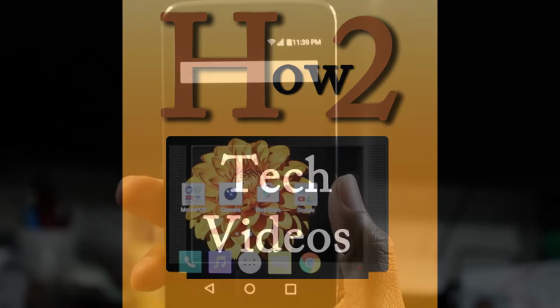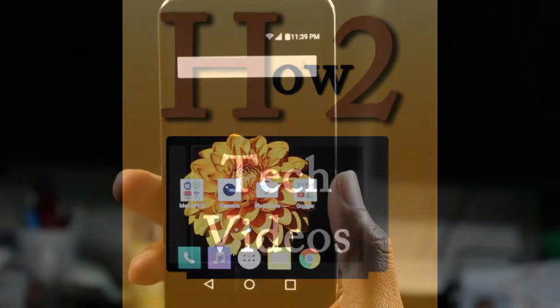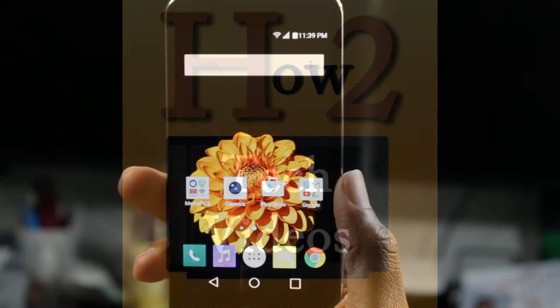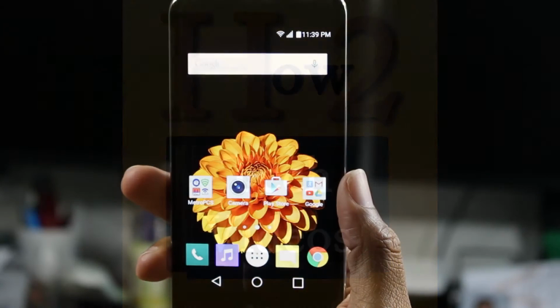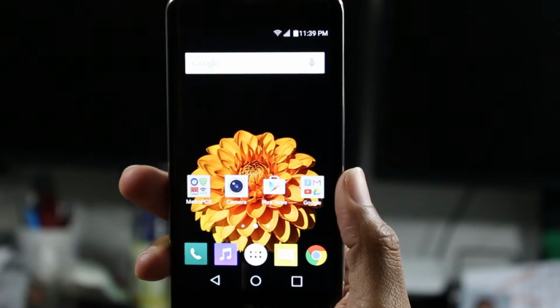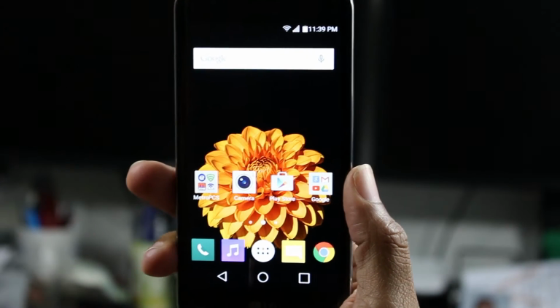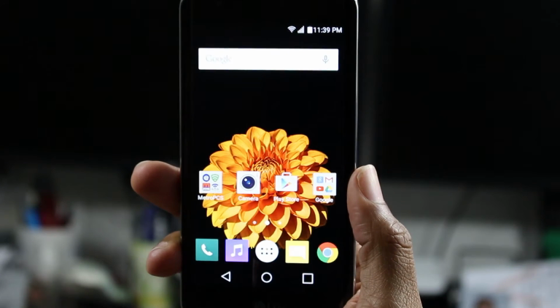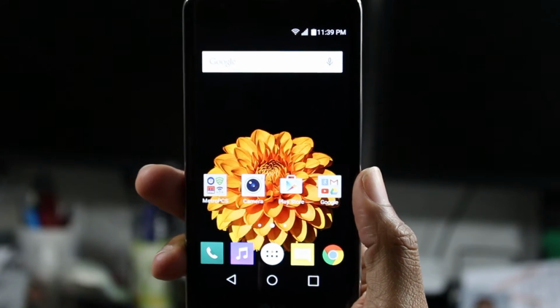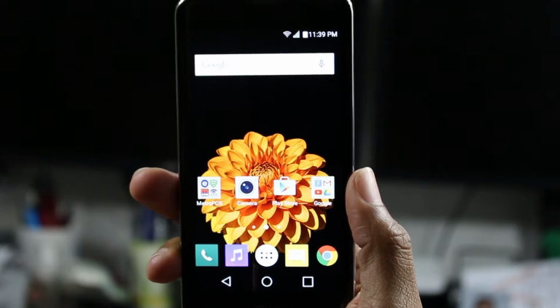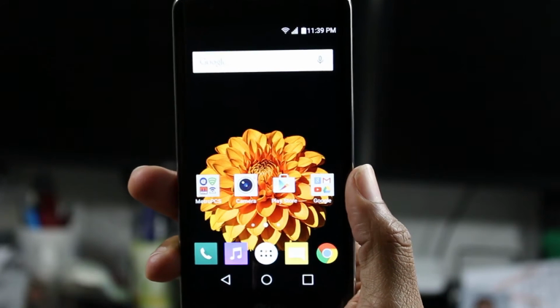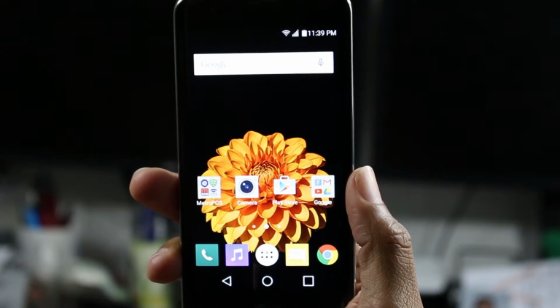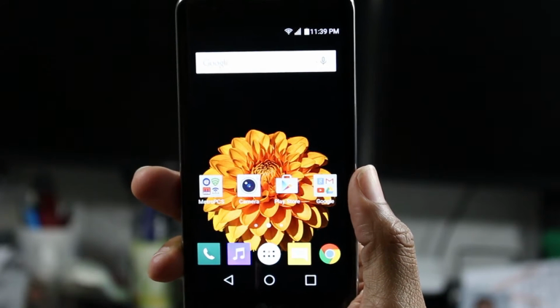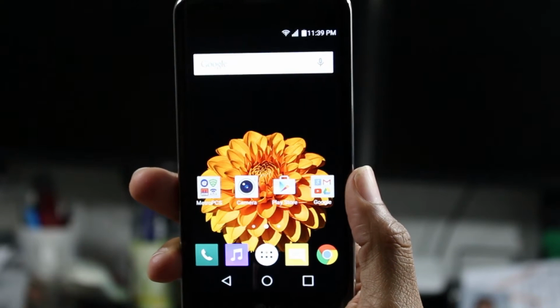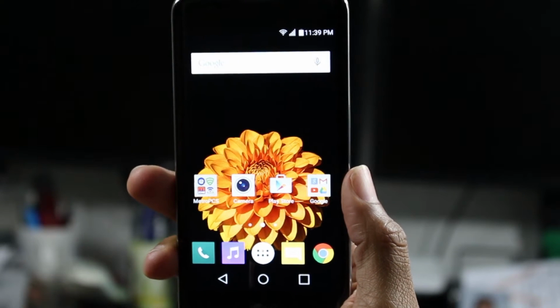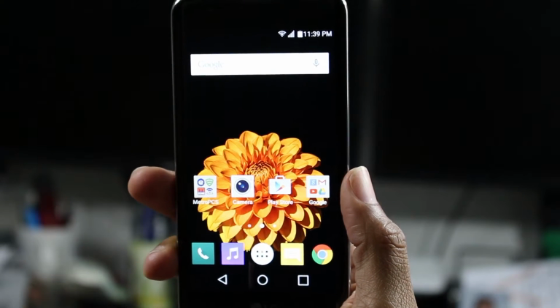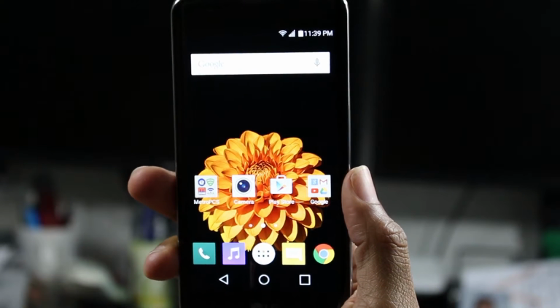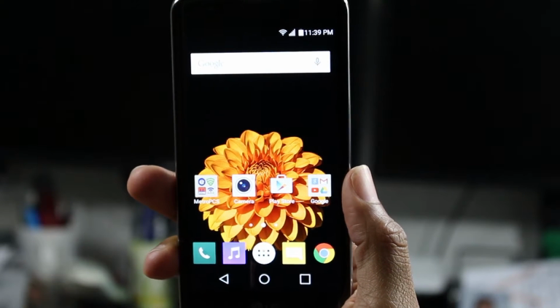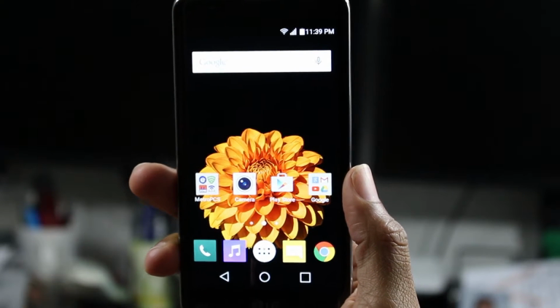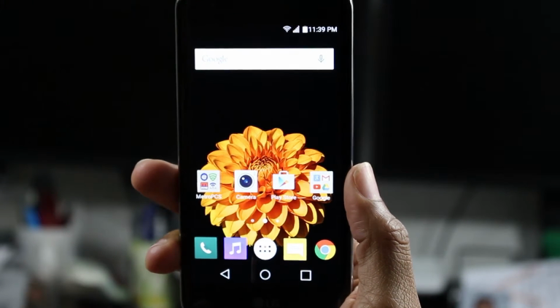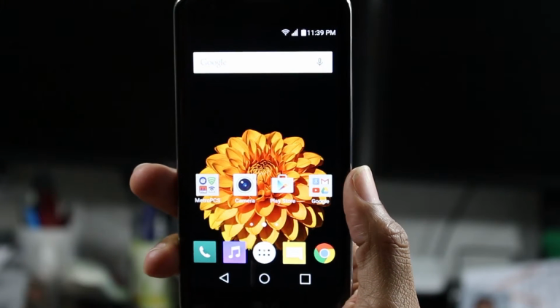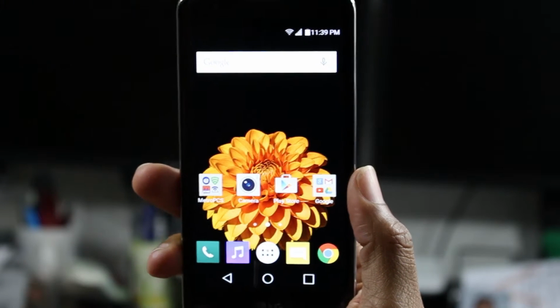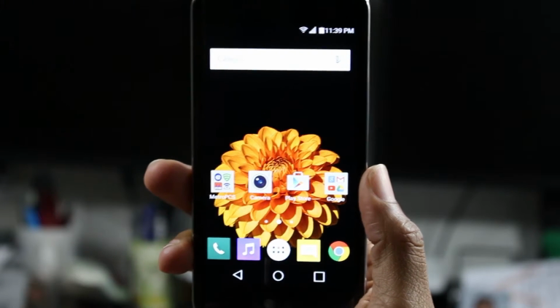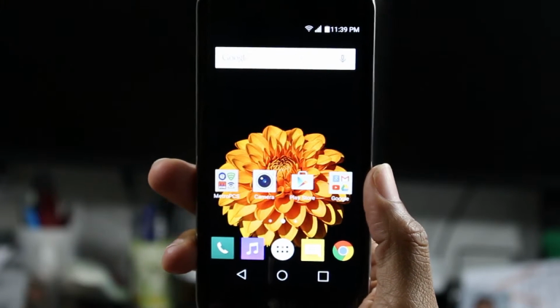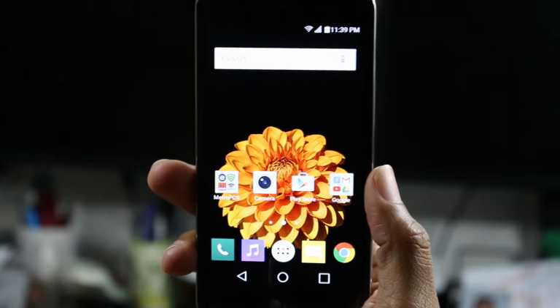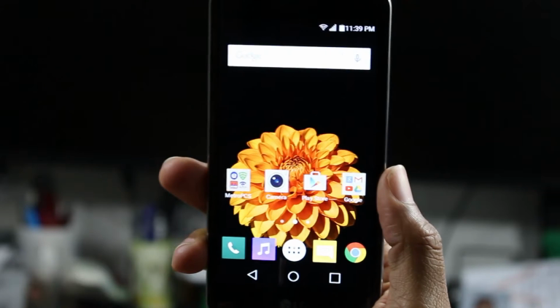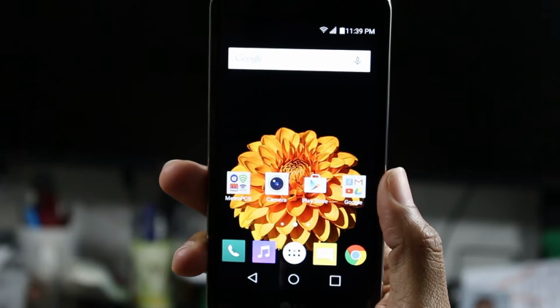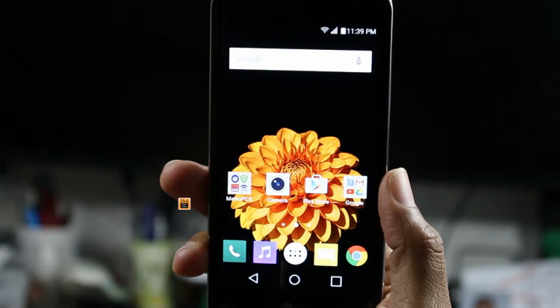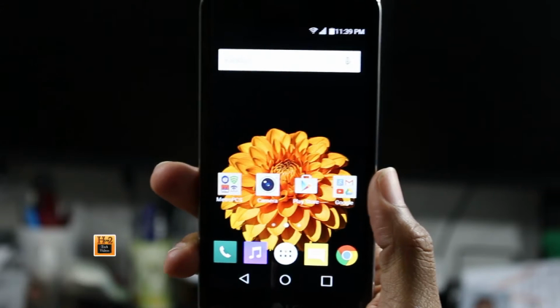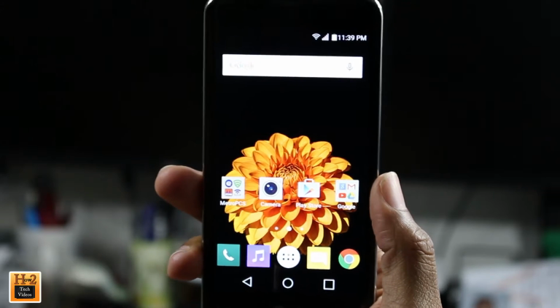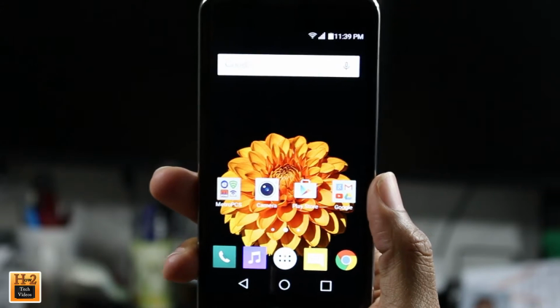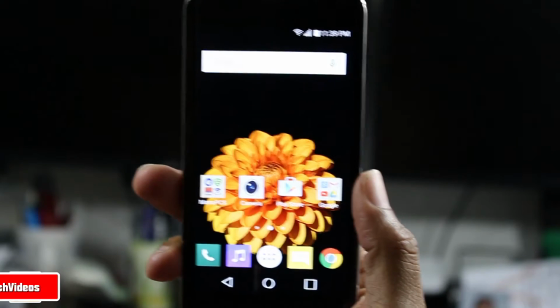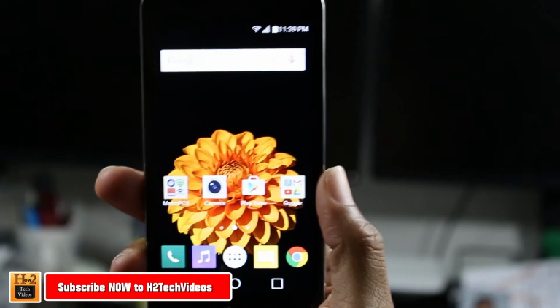Hey guys, Wayne here from H2TechVideos. Today I want to show you how to customize your keyboard on the LG K7.